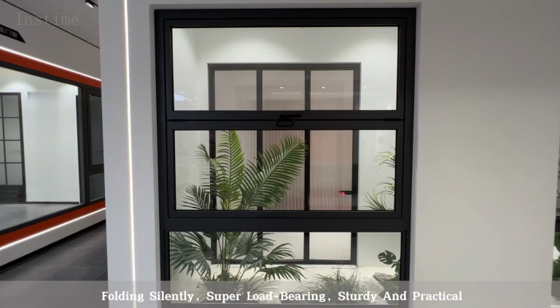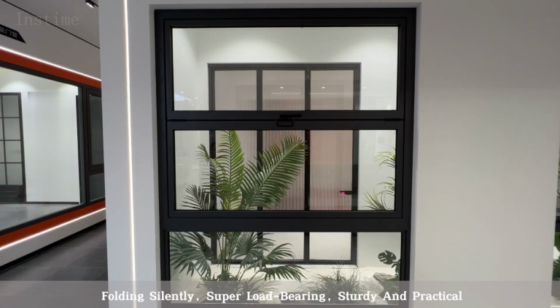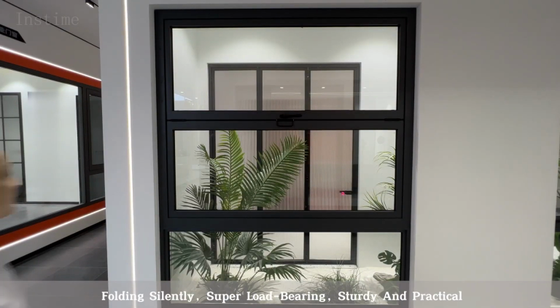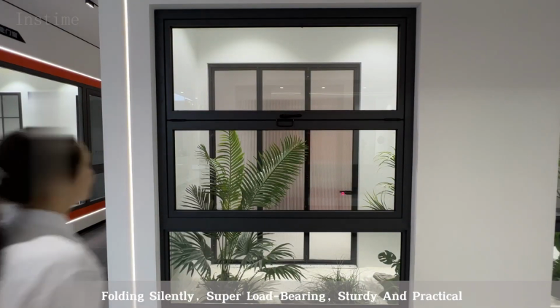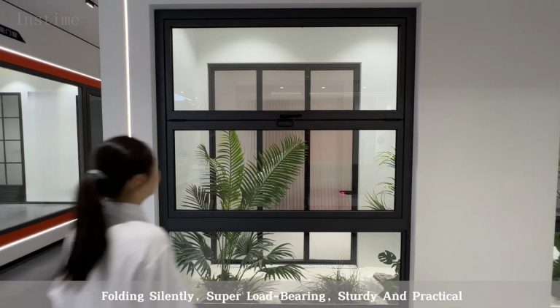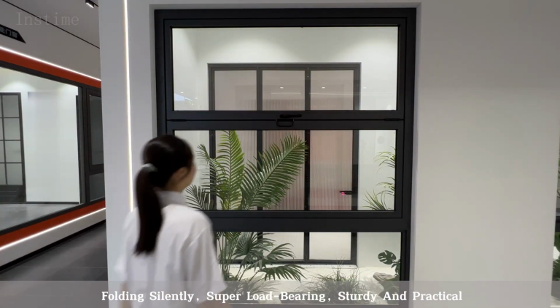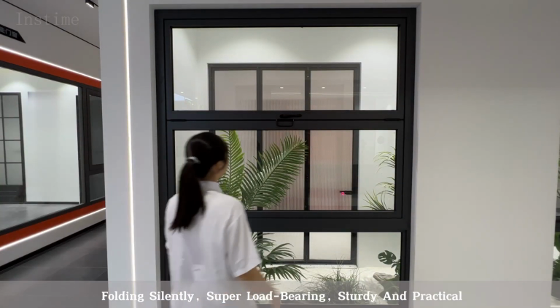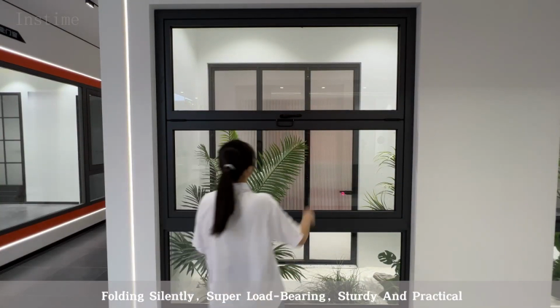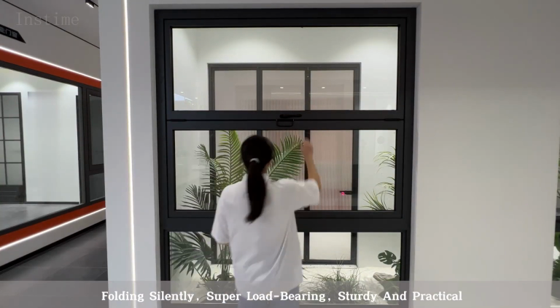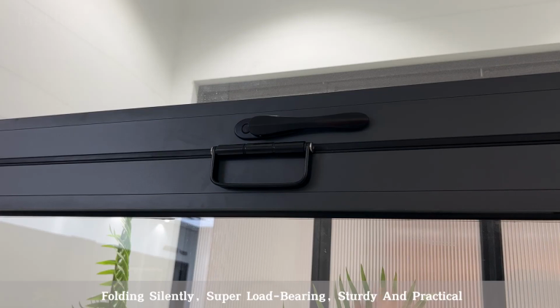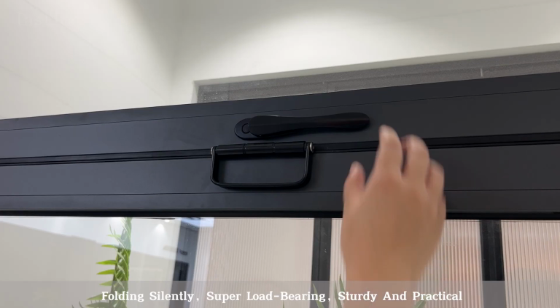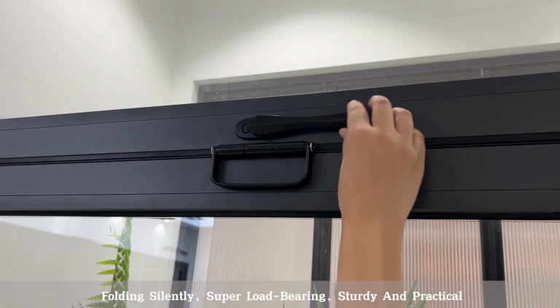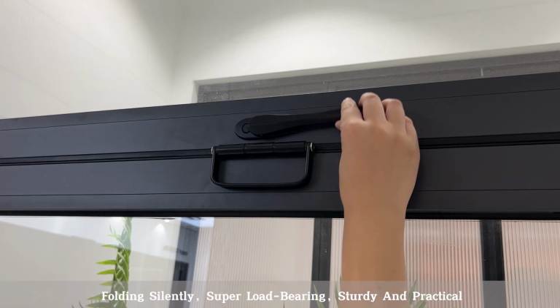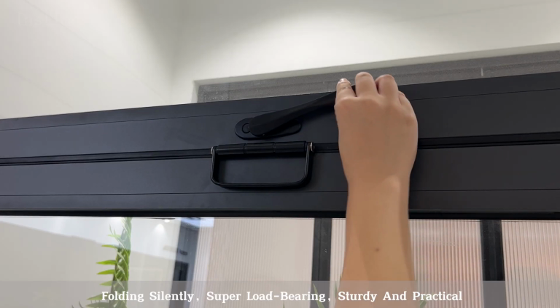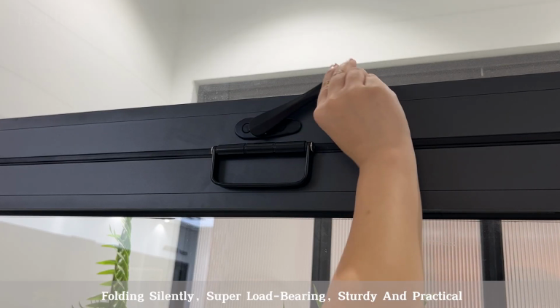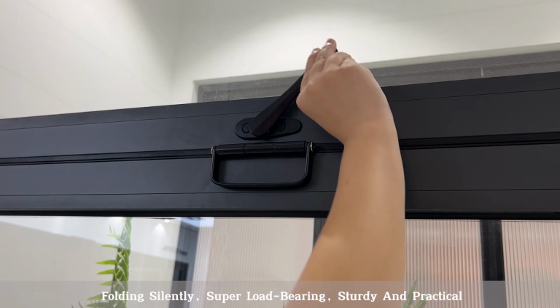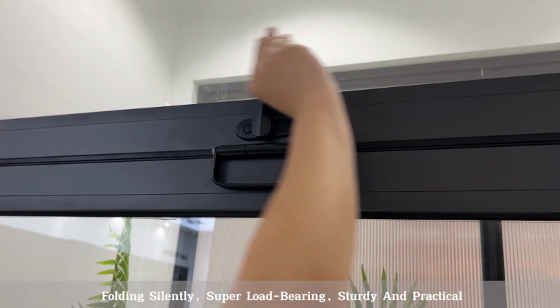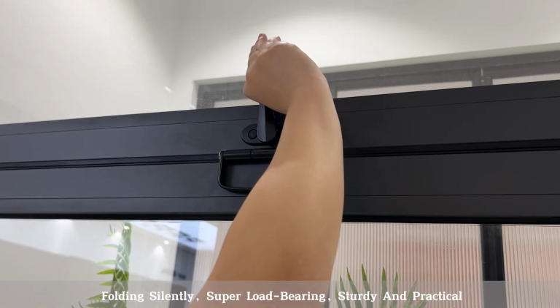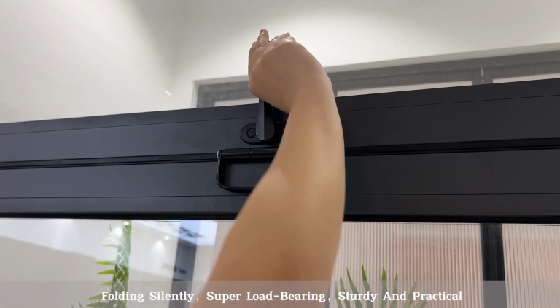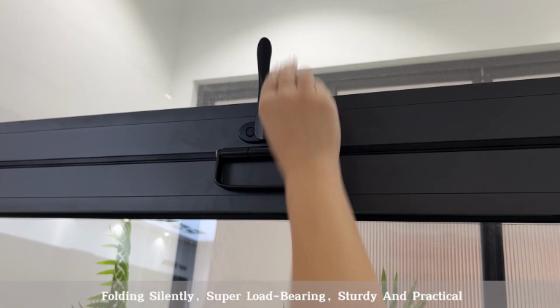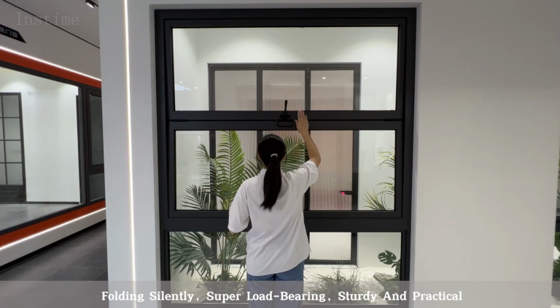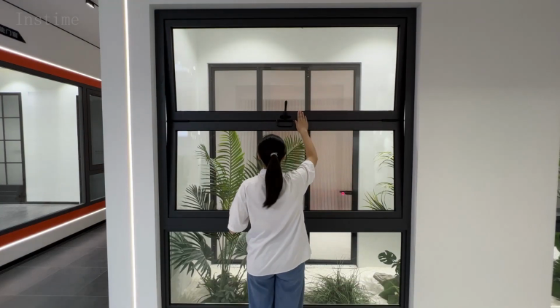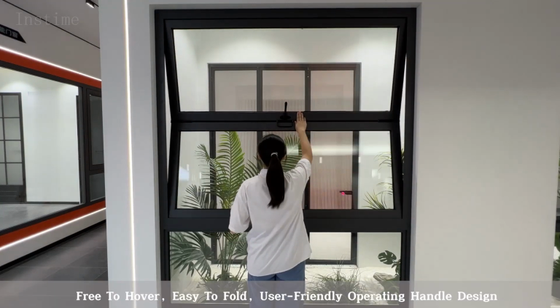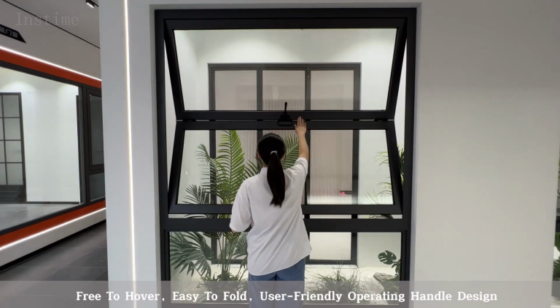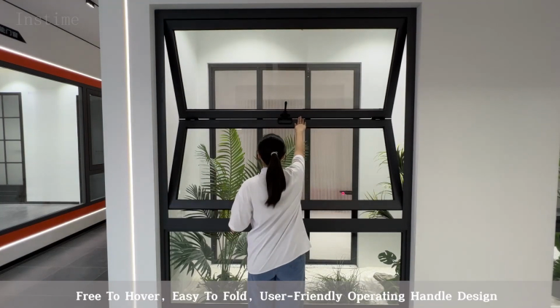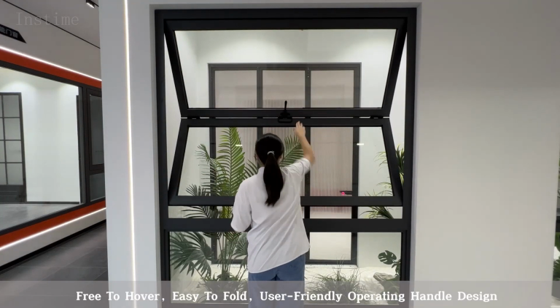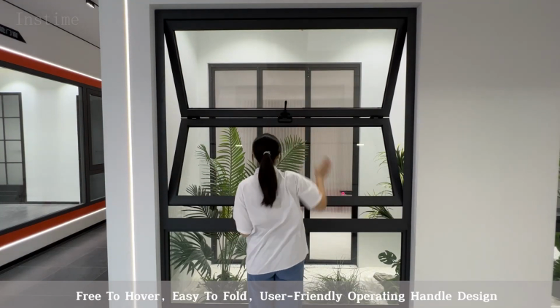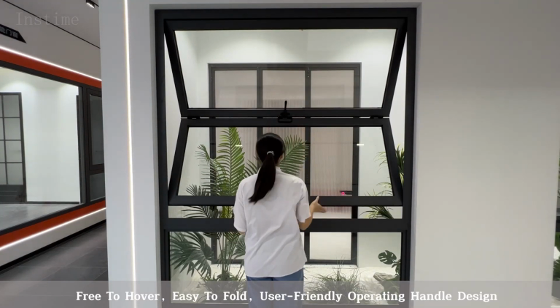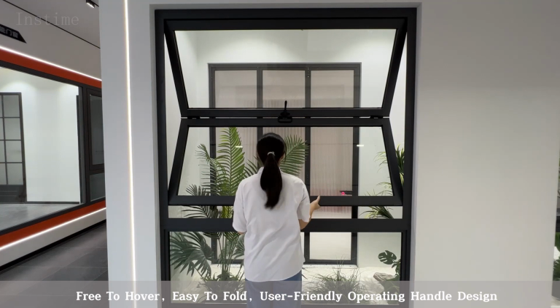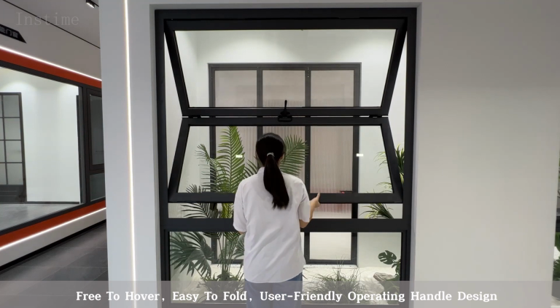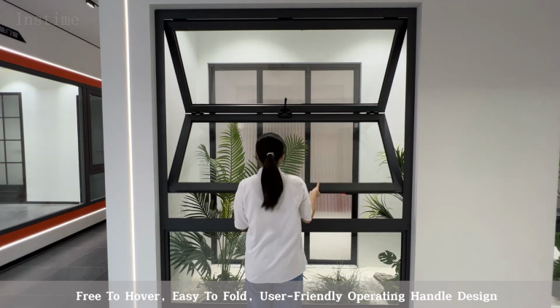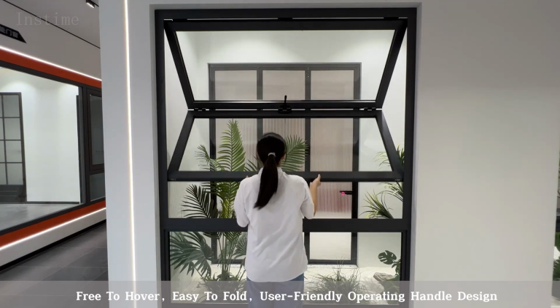Folding silently, super load-bearing, sturdy and practical, free to hover, easy to fold.